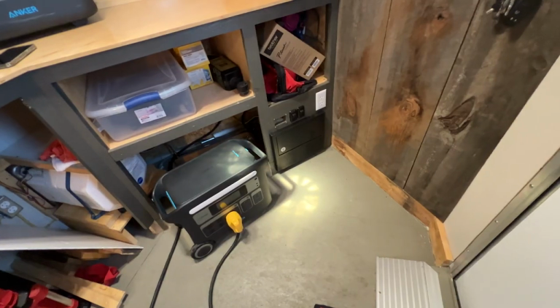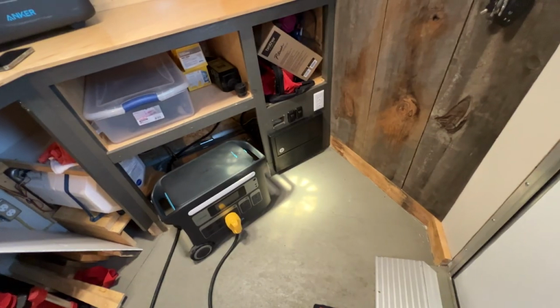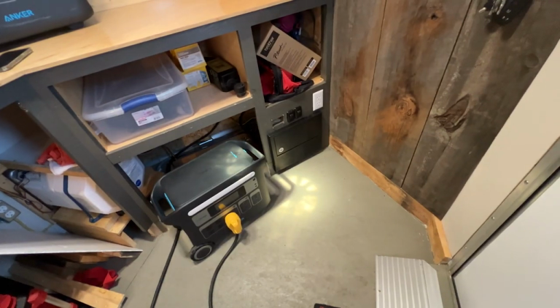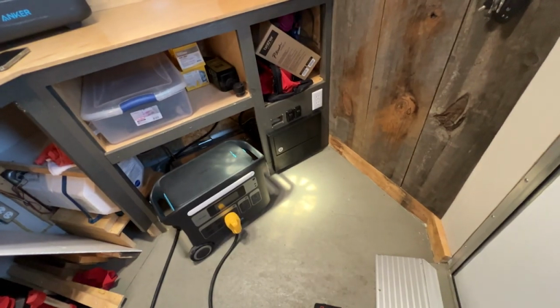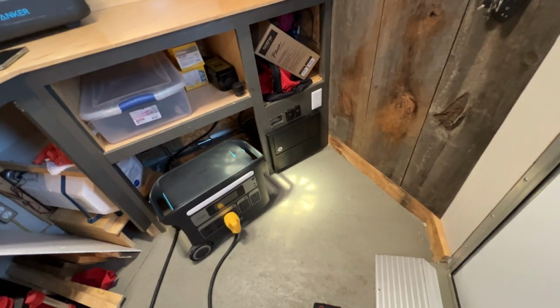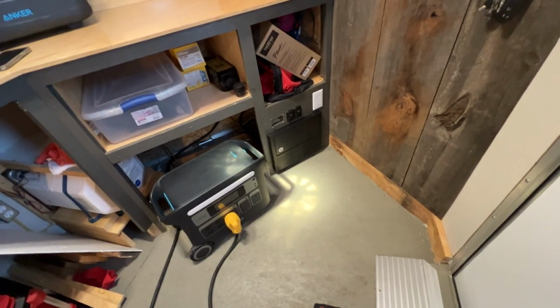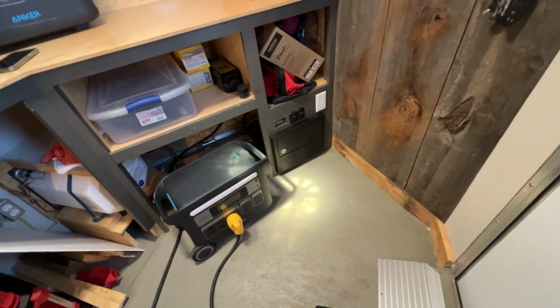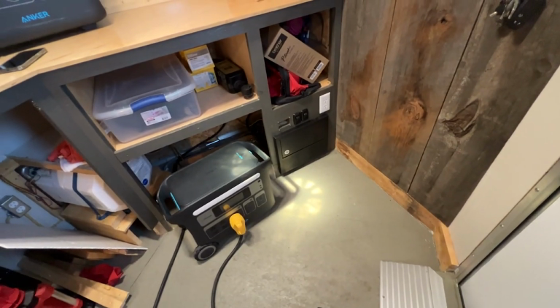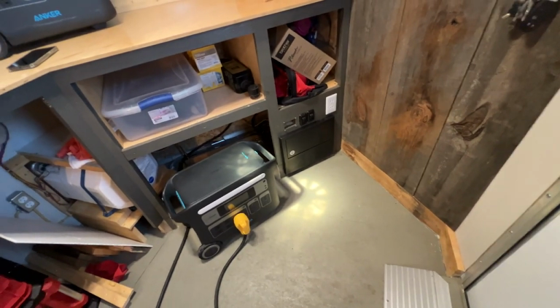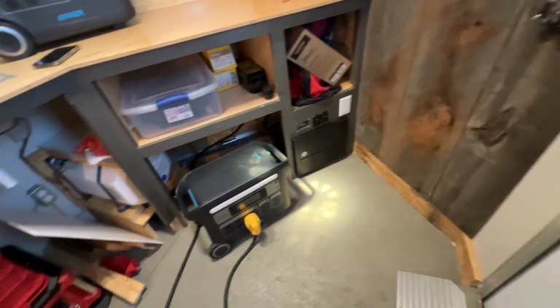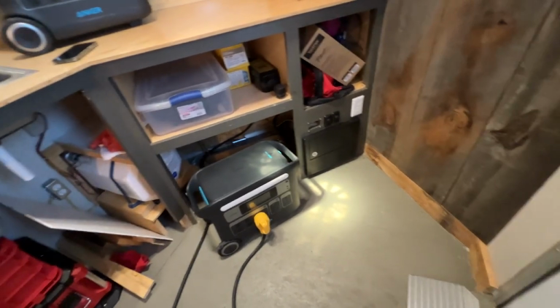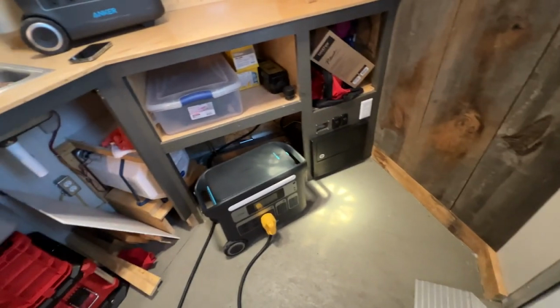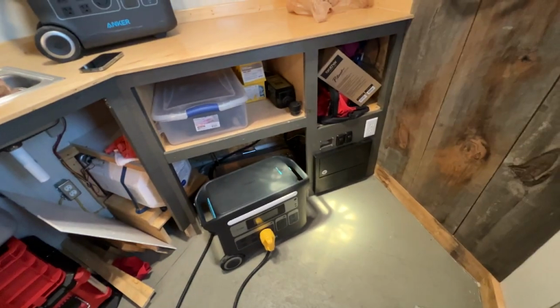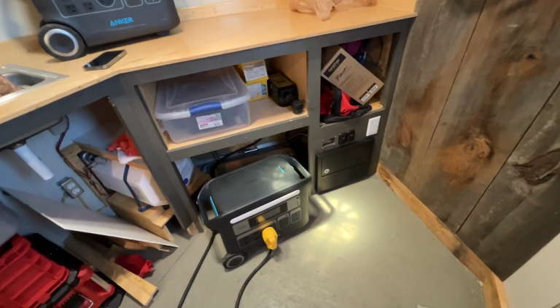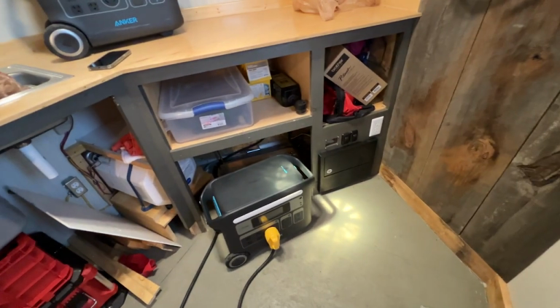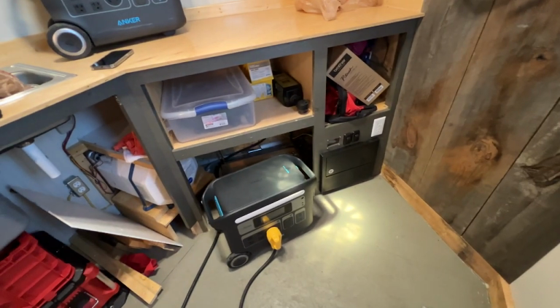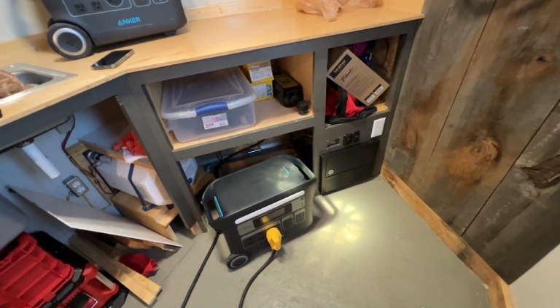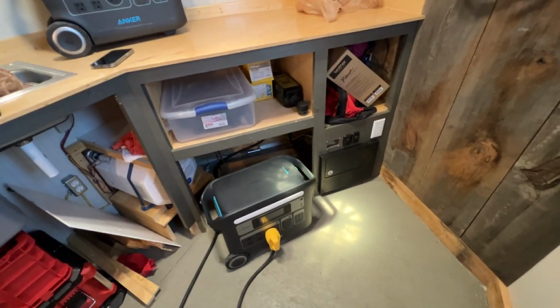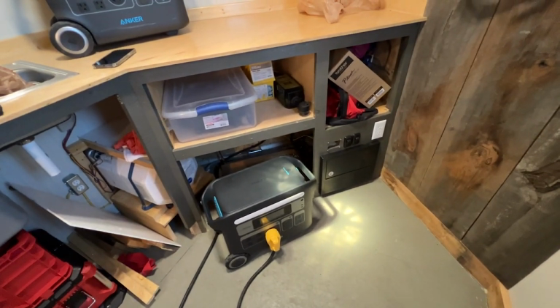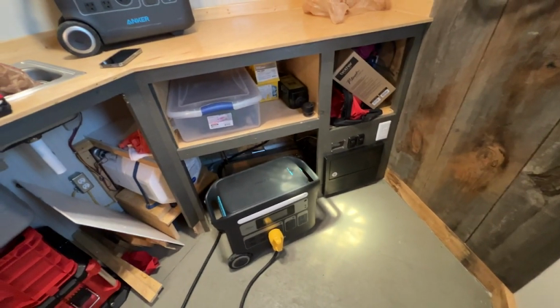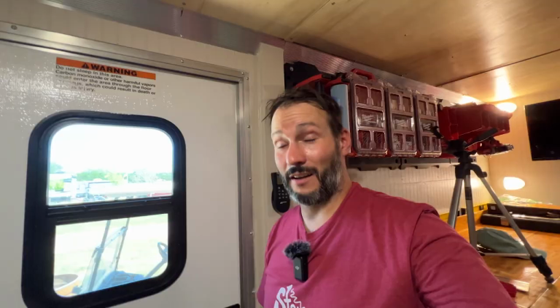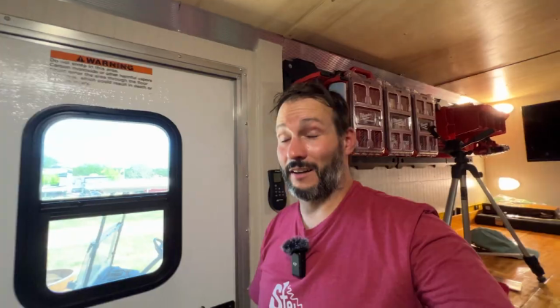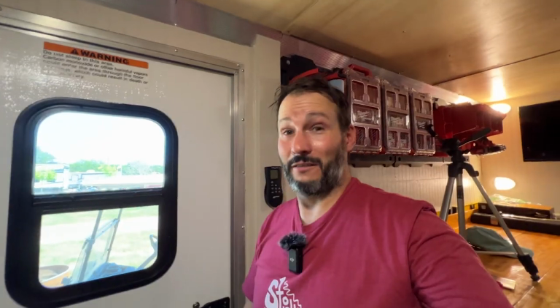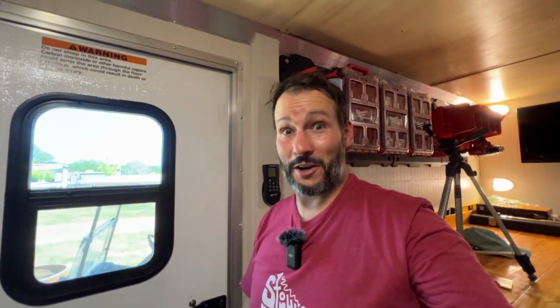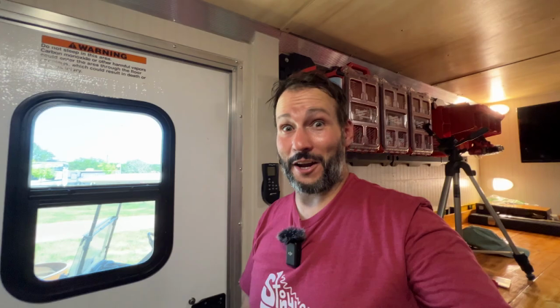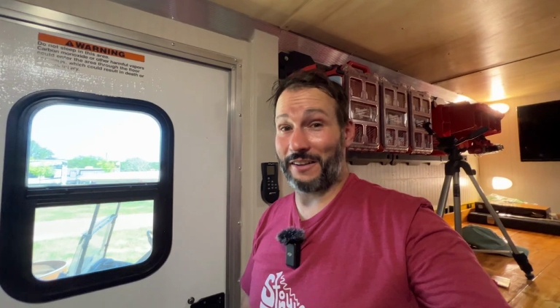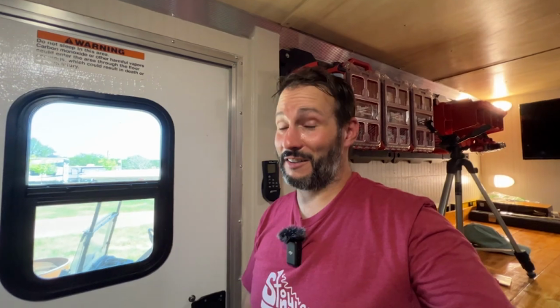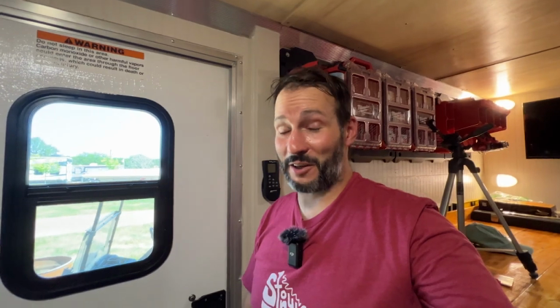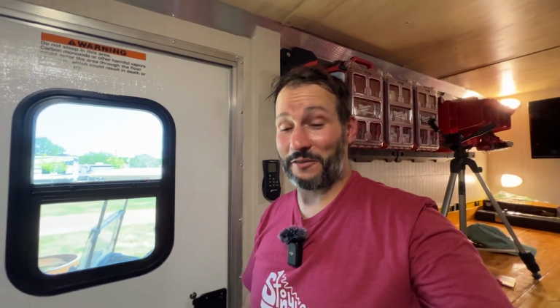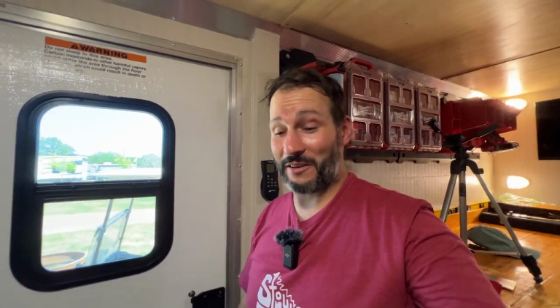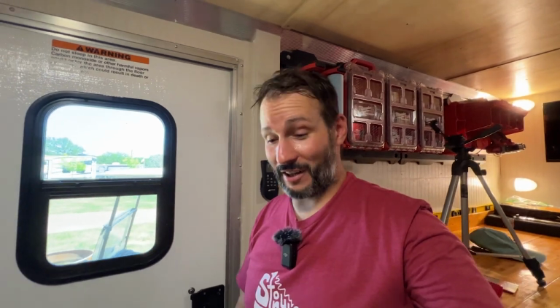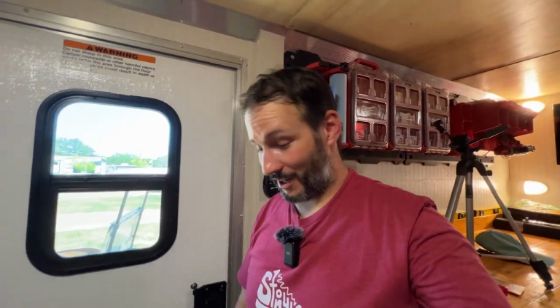Now it's time to put the panel cover back on. I would say for the most part we're done — thankfully, because it's very hot.